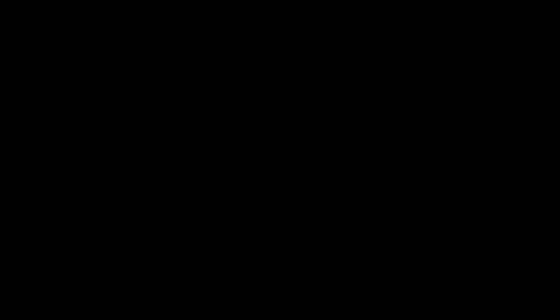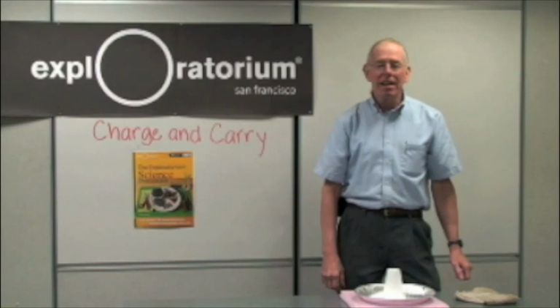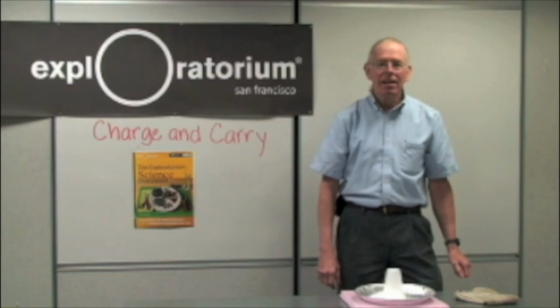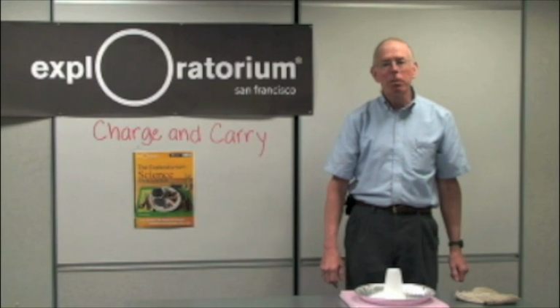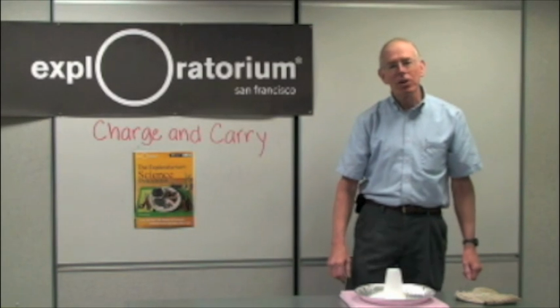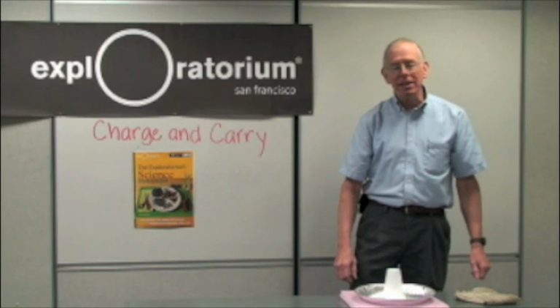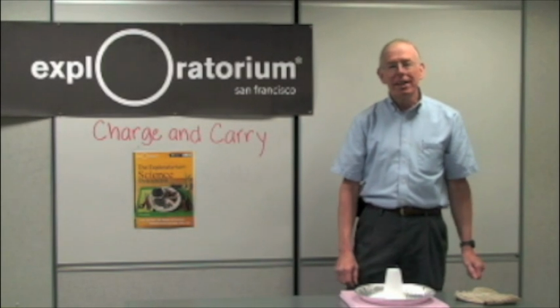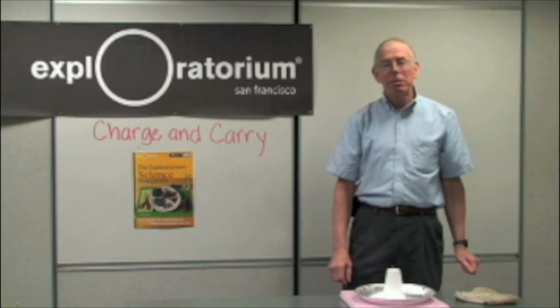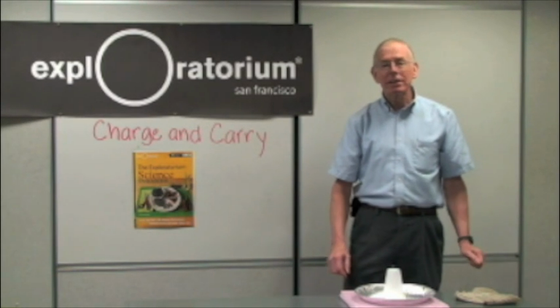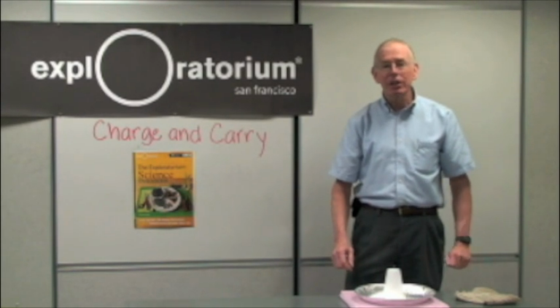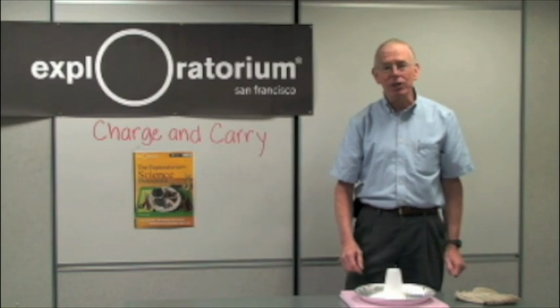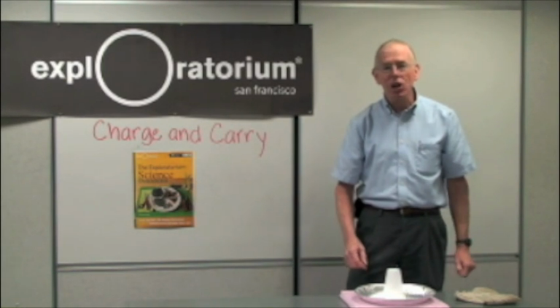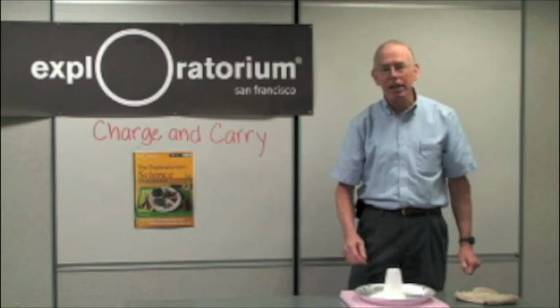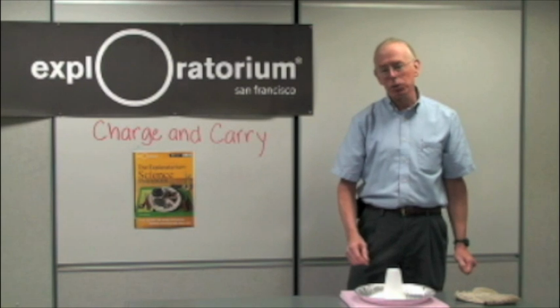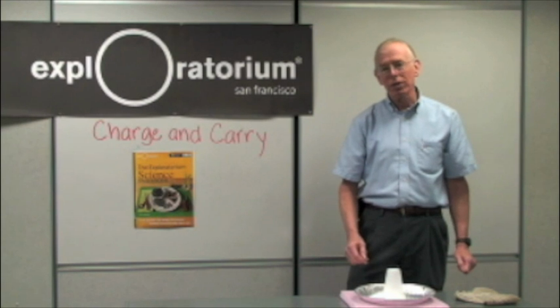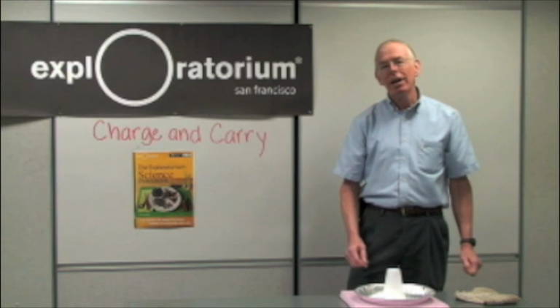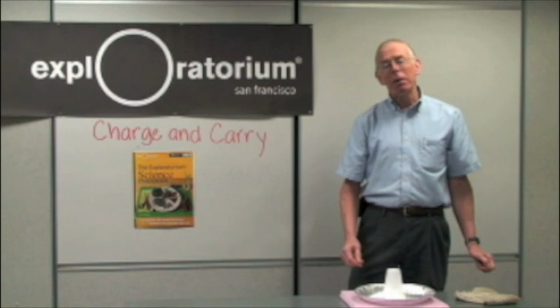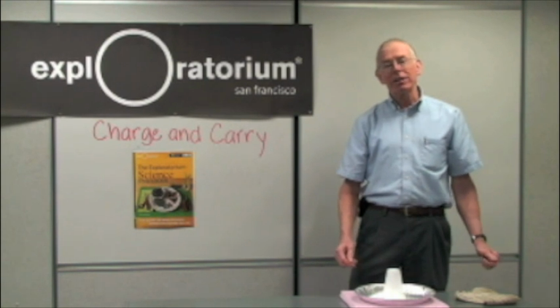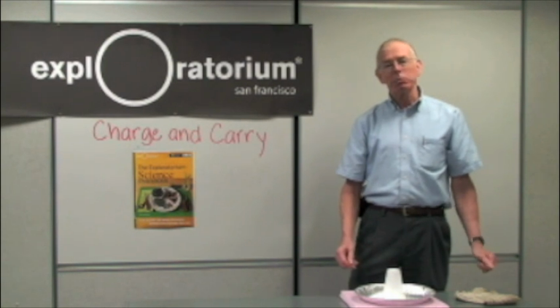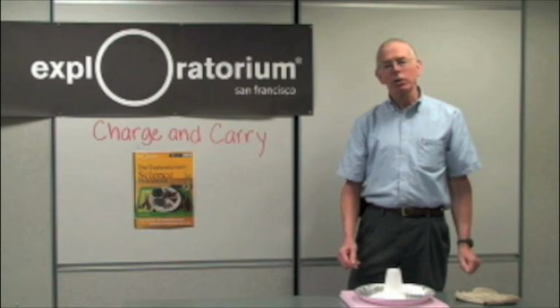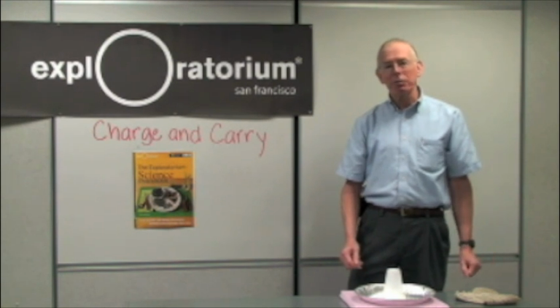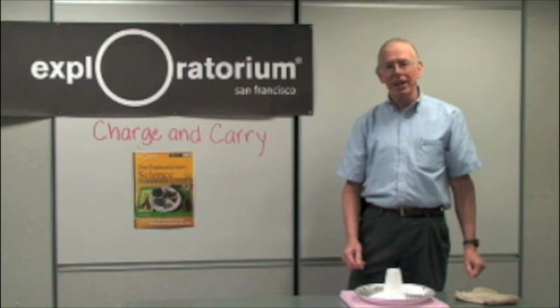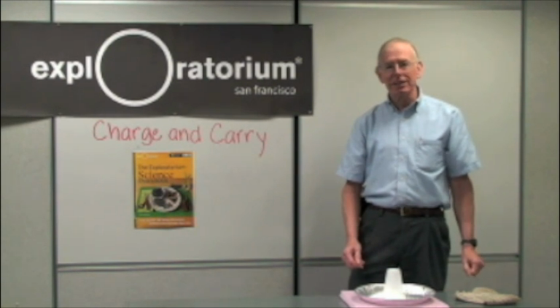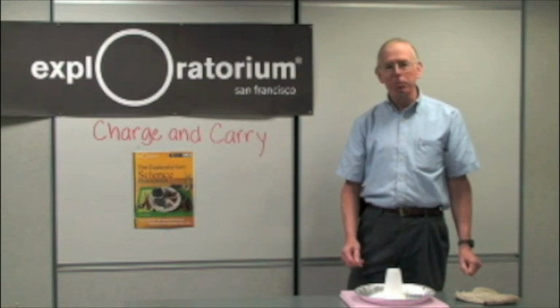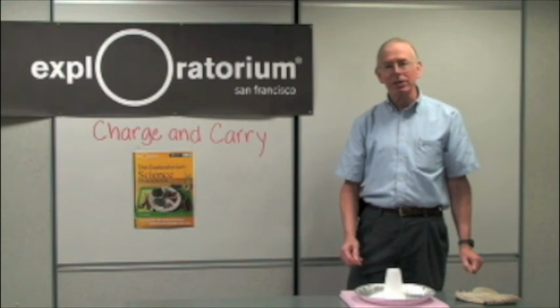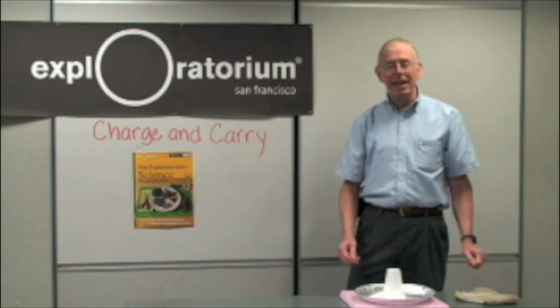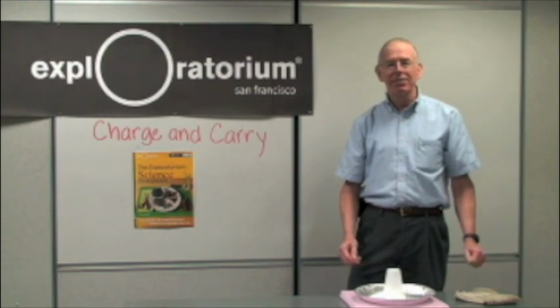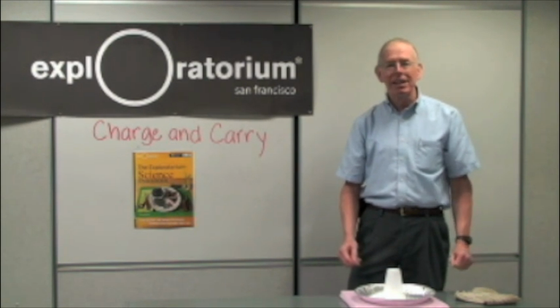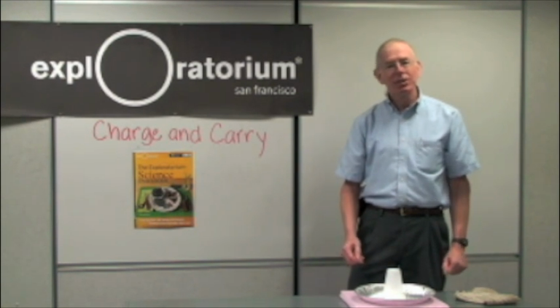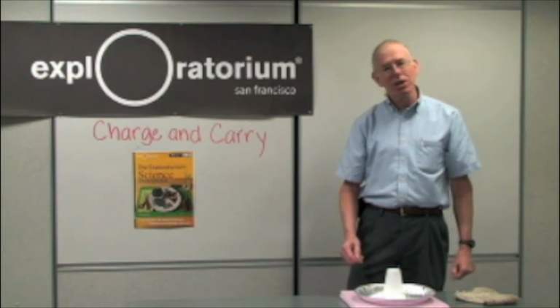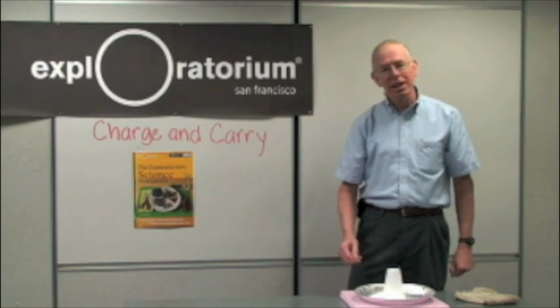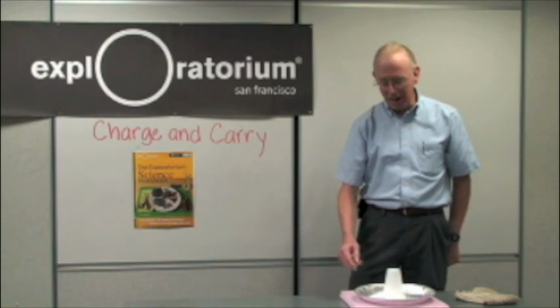Hi, I'm Paul Dougherty, and I'm here to tell you the shocking truth about the Exploratorium Science Snackbook's activity, Charge and Carry.